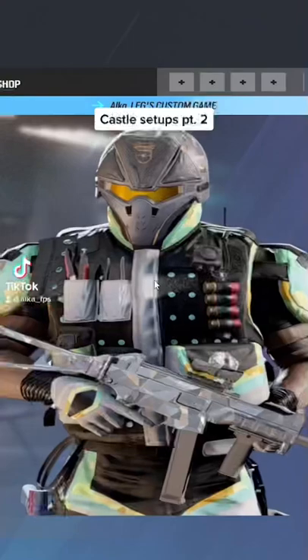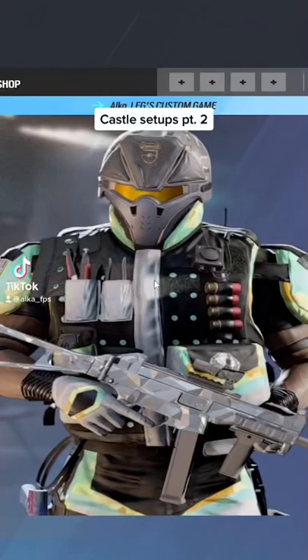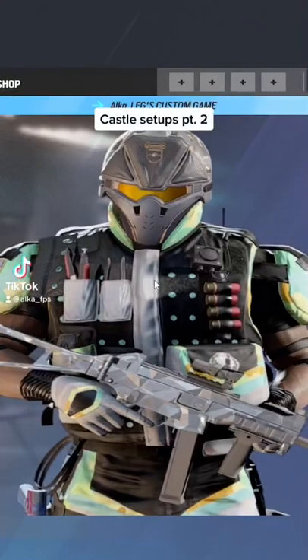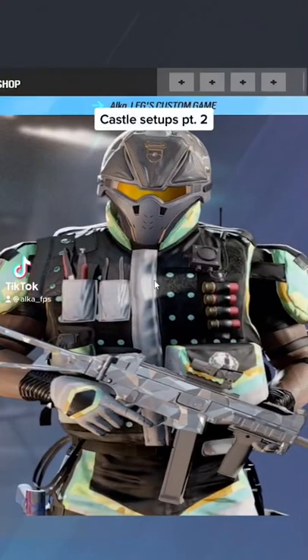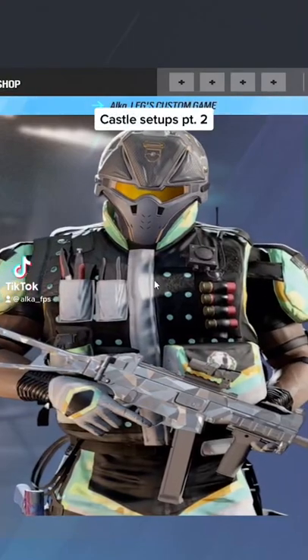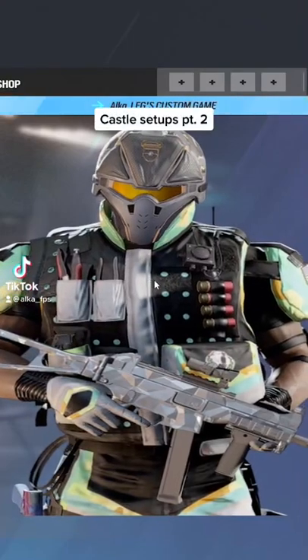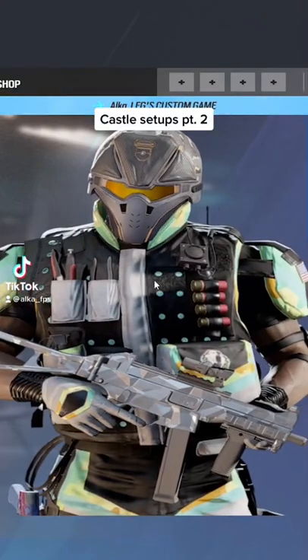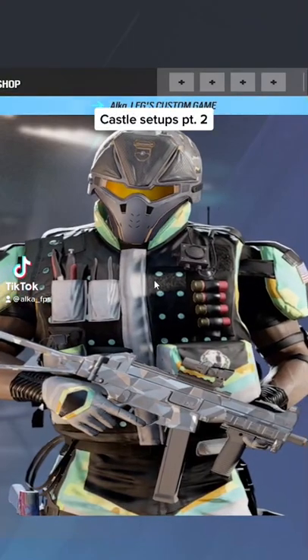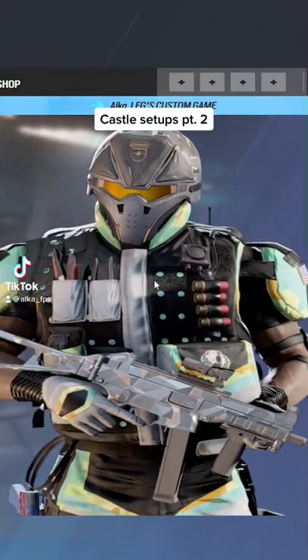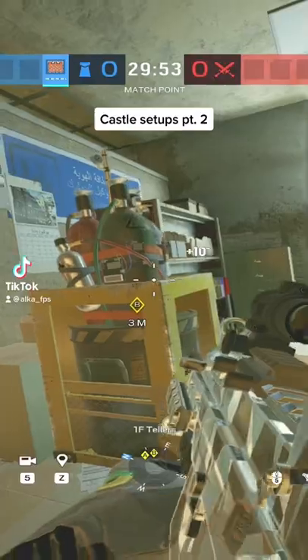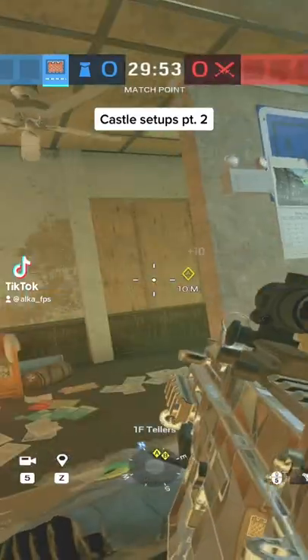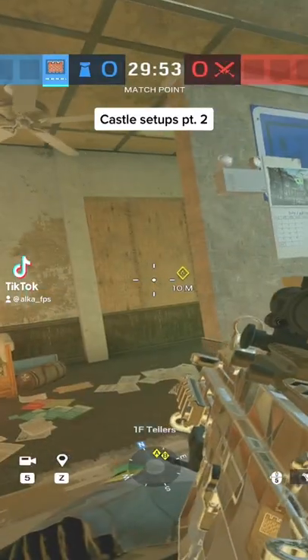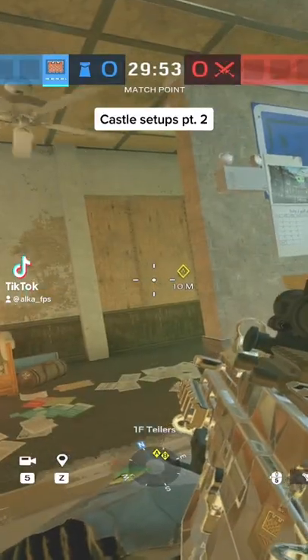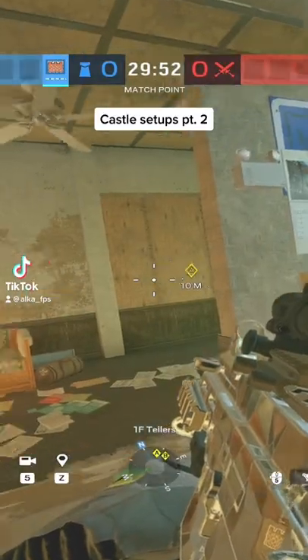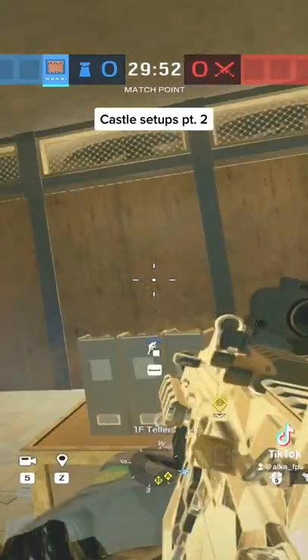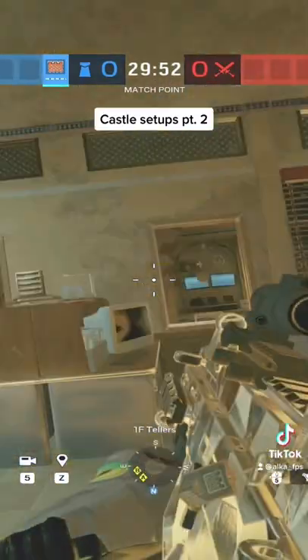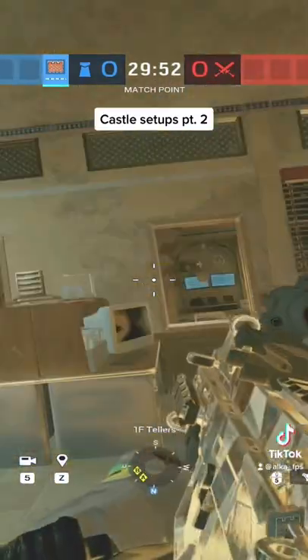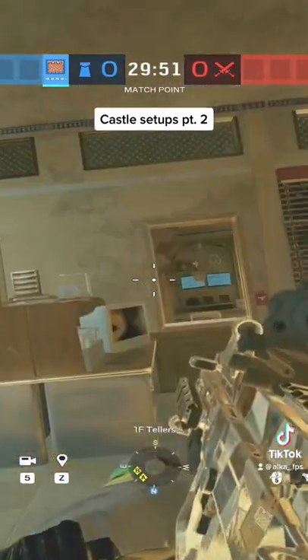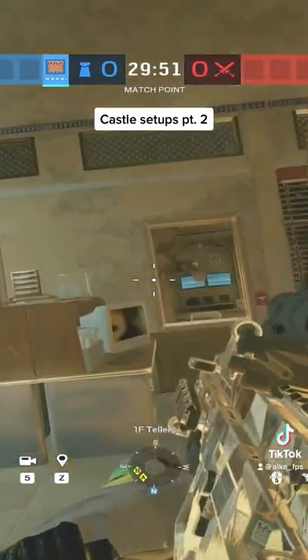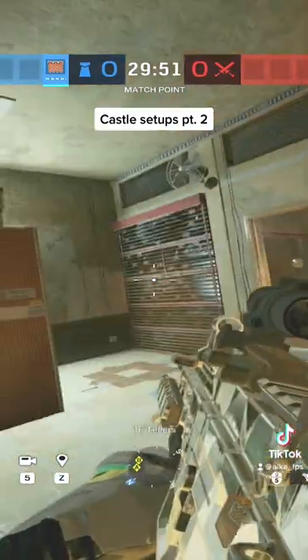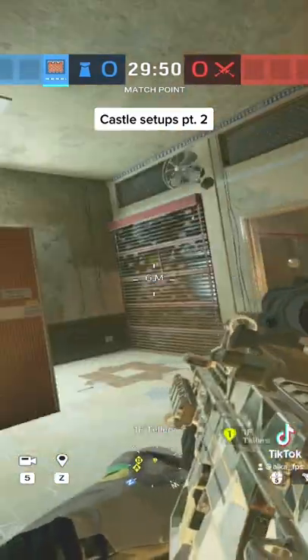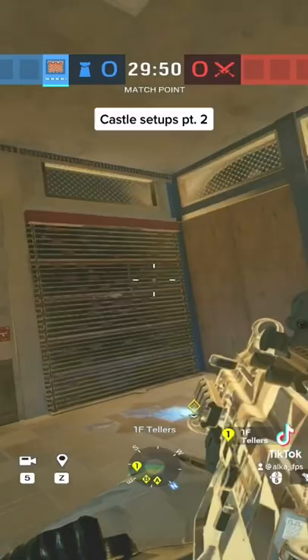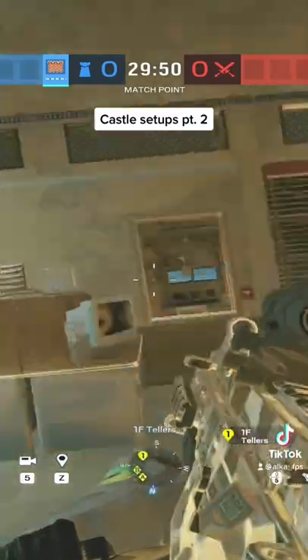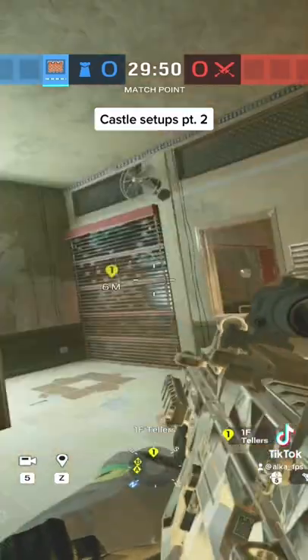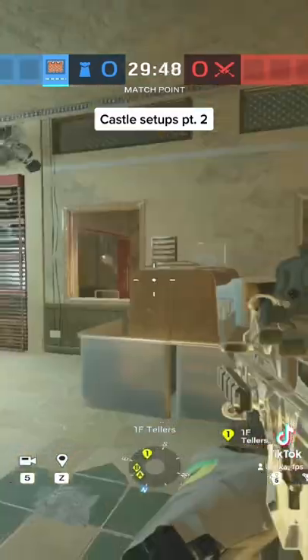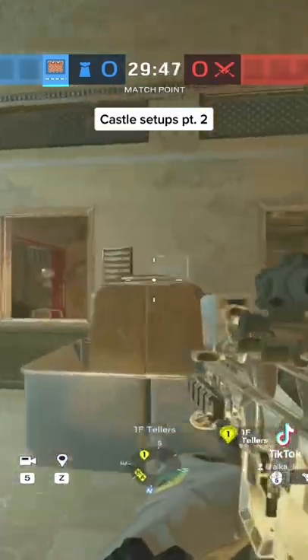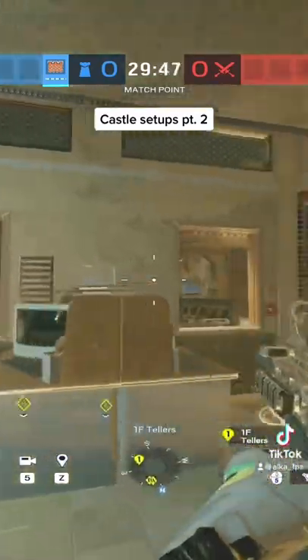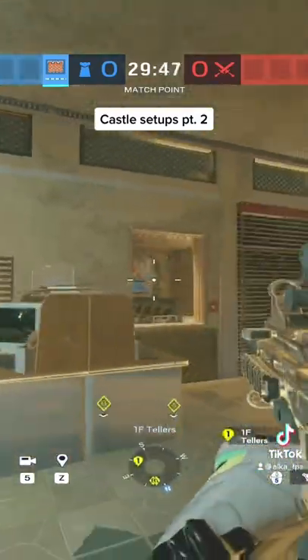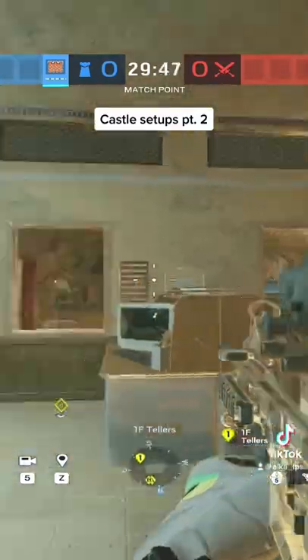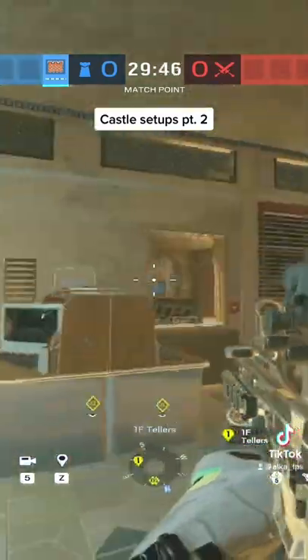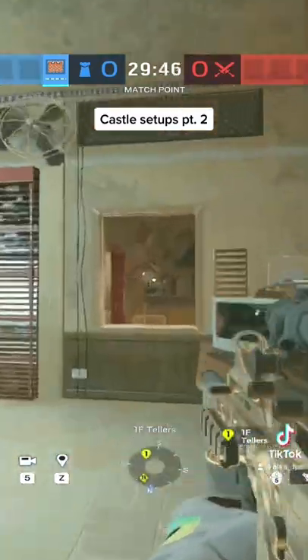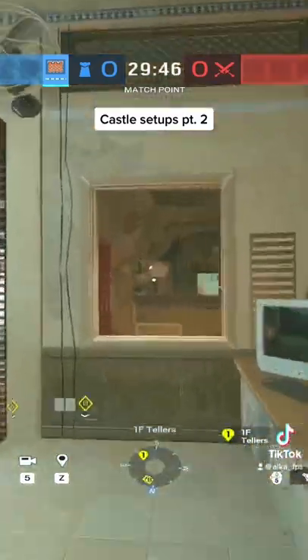Here's a really good castle strat for border. This setup is going to be for bathroom, so just make sure that these two walls are reinforced. The first two castles are going to go on these two windows.